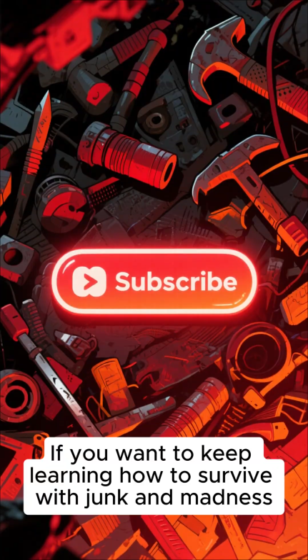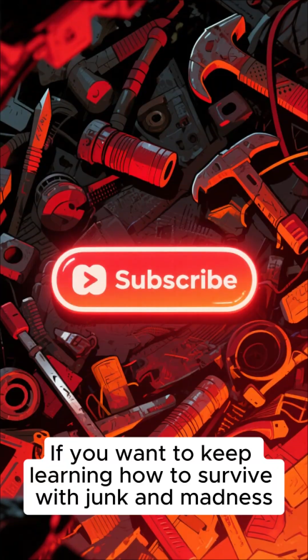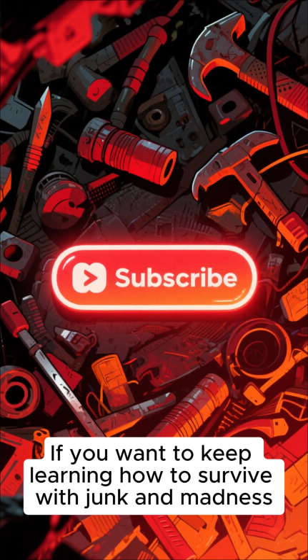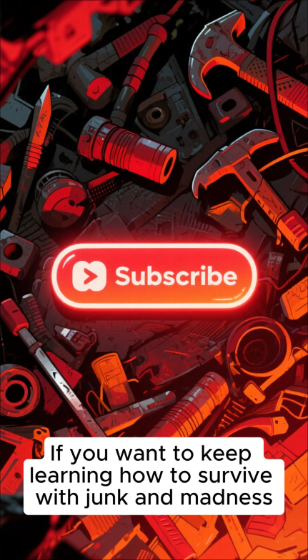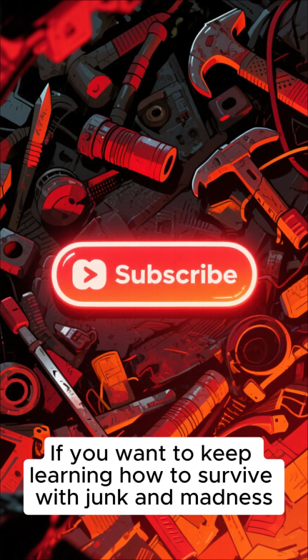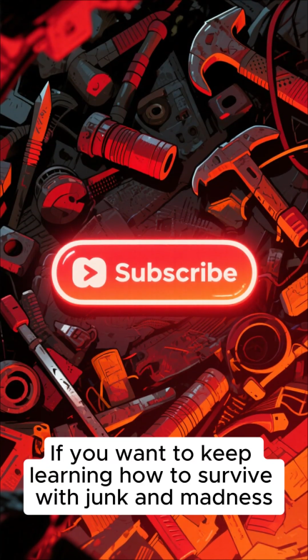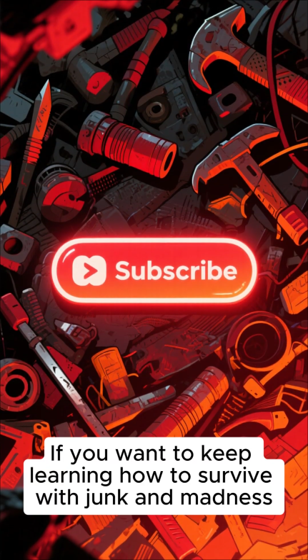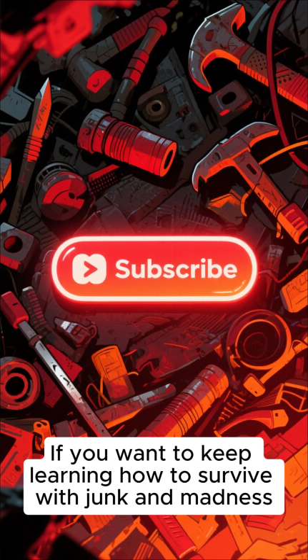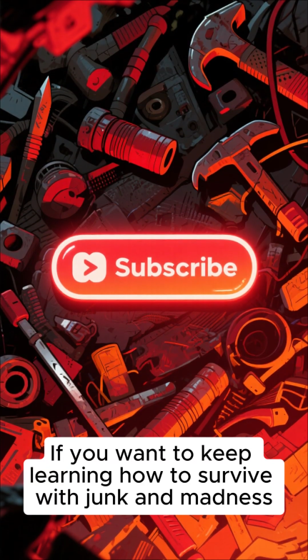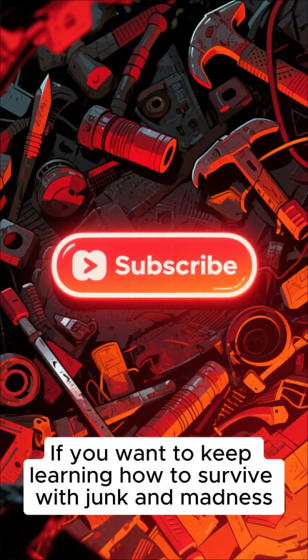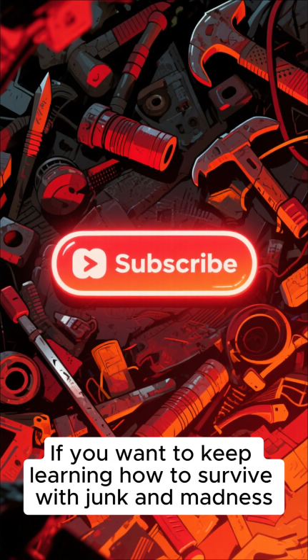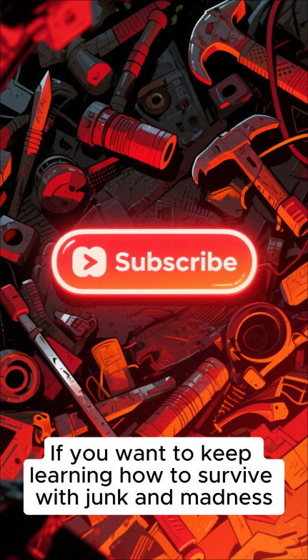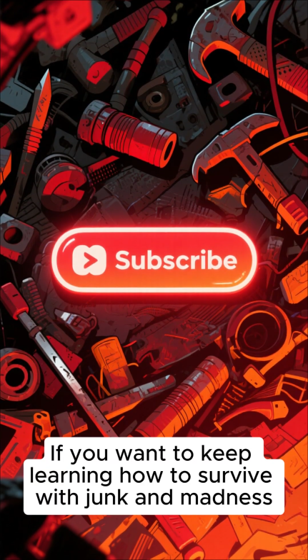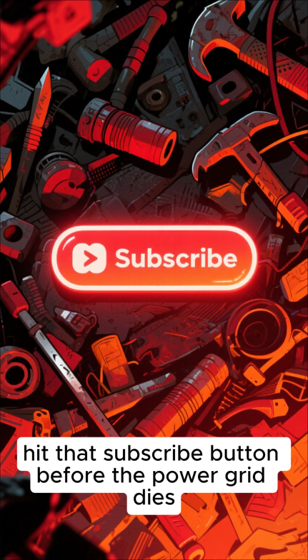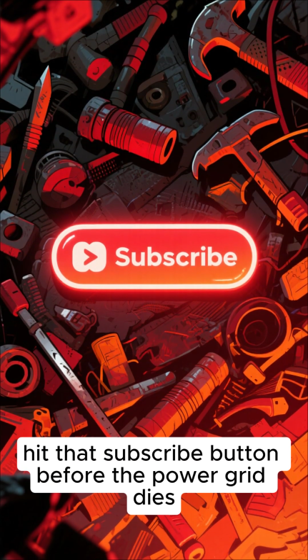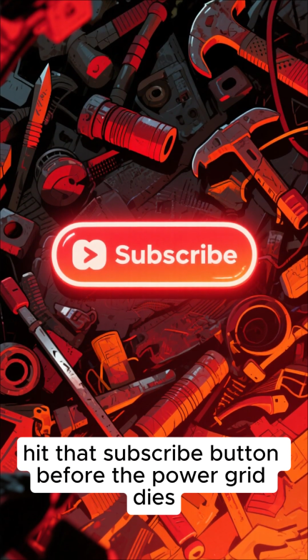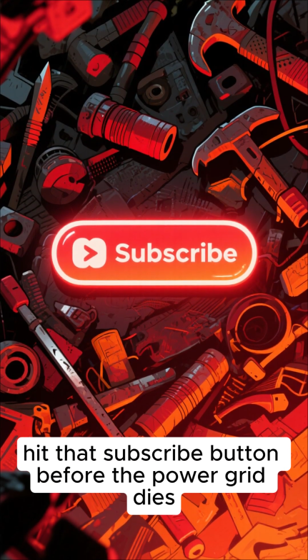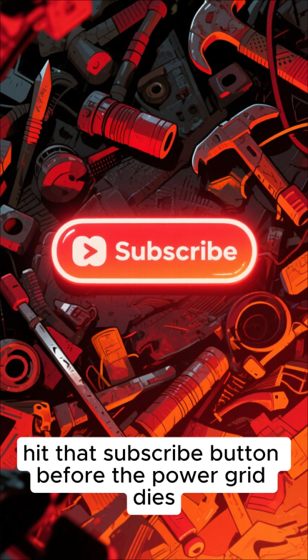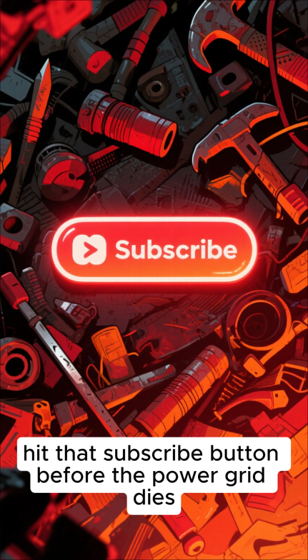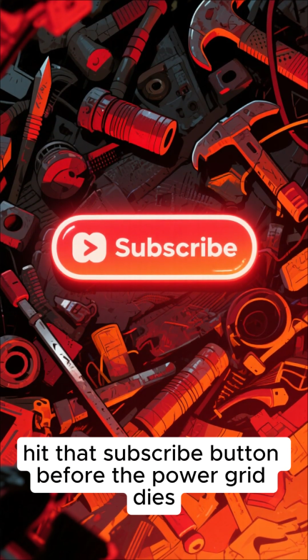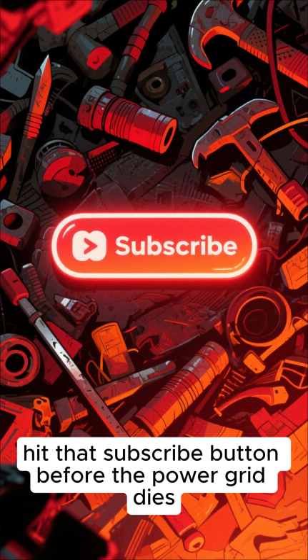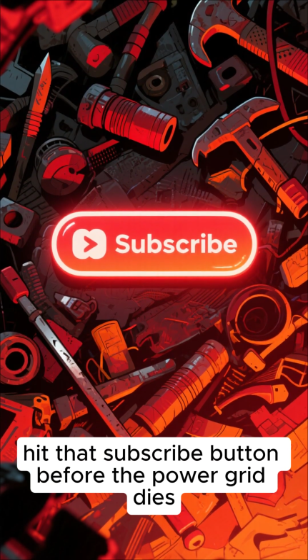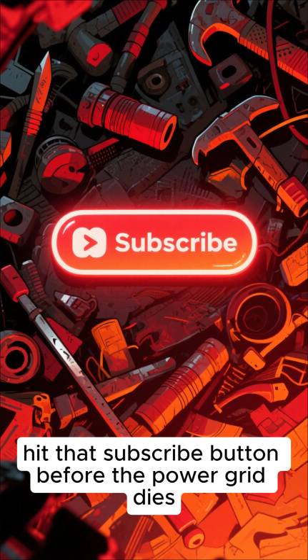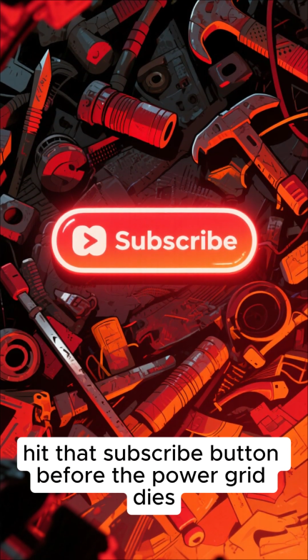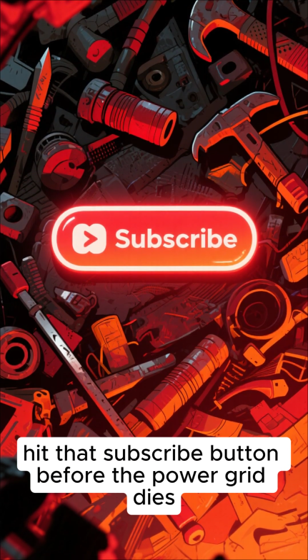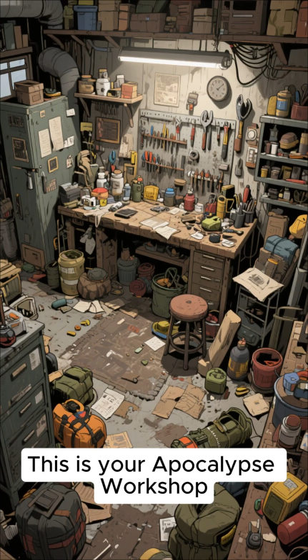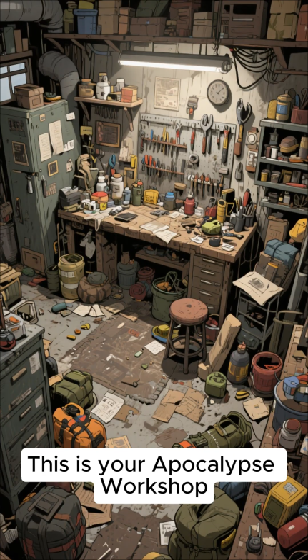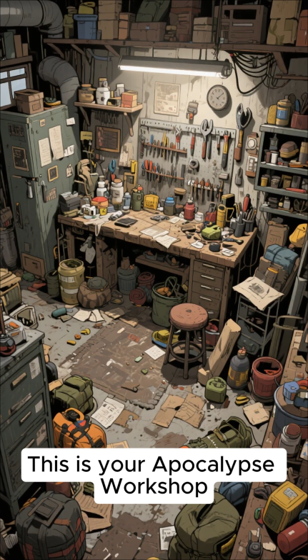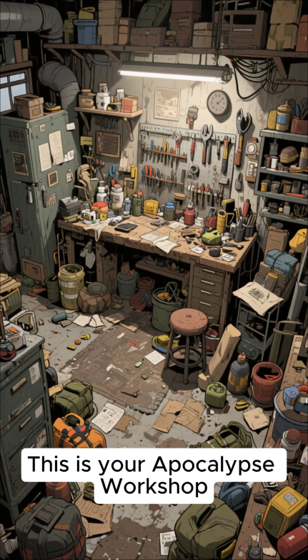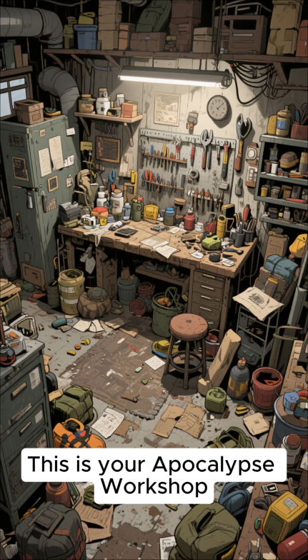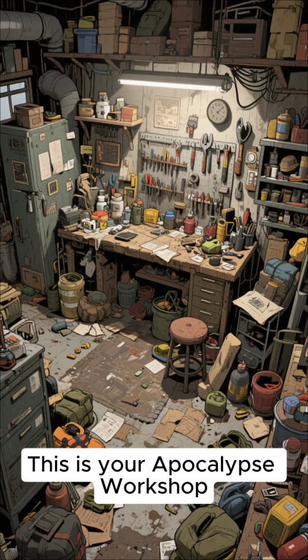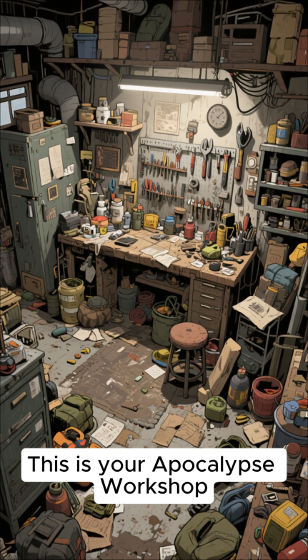If you want to keep learning how to survive with junk and madness, hit that subscribe button before the power grid dies. This is your Apocalypse Workshop.